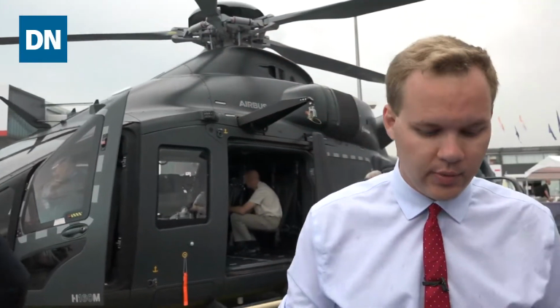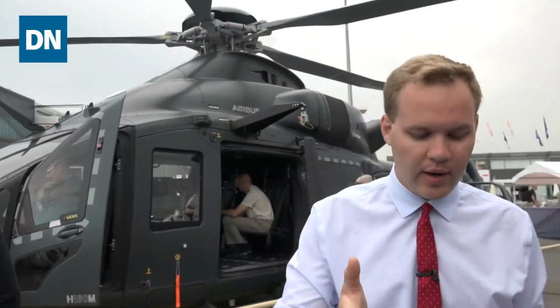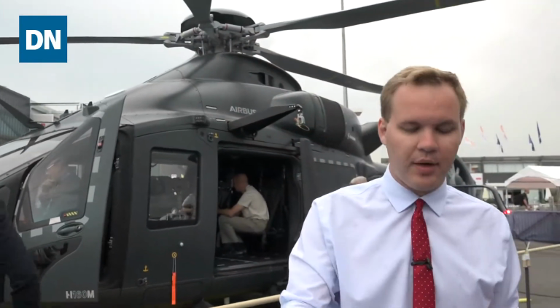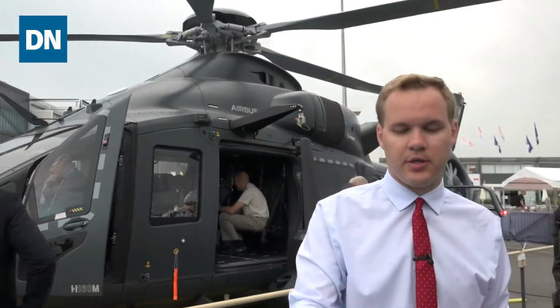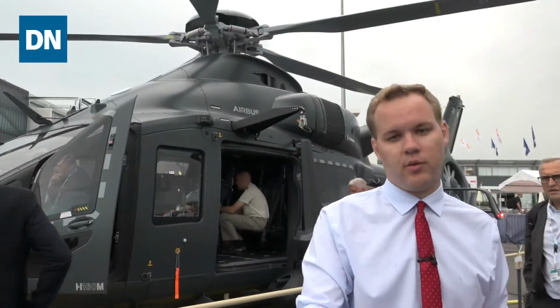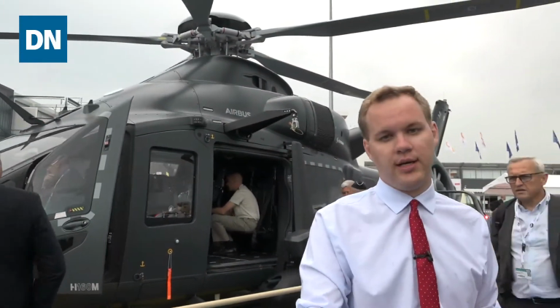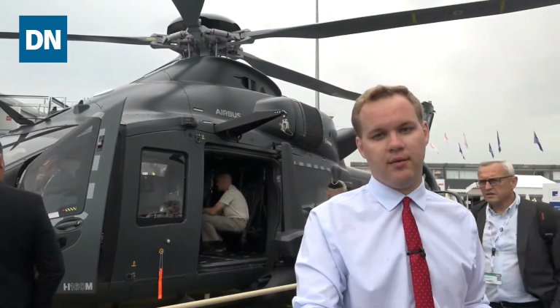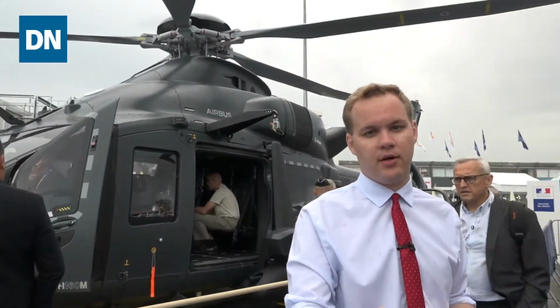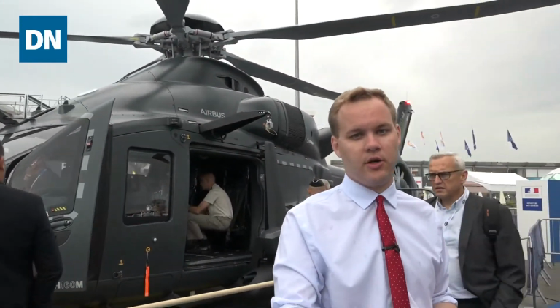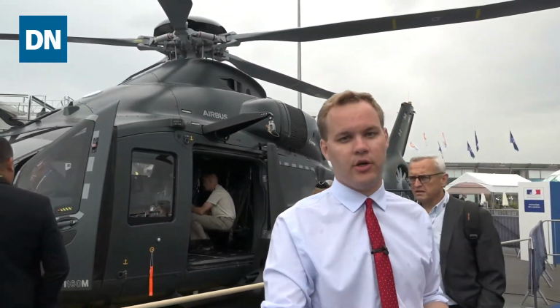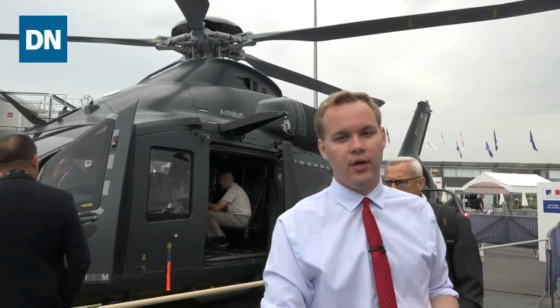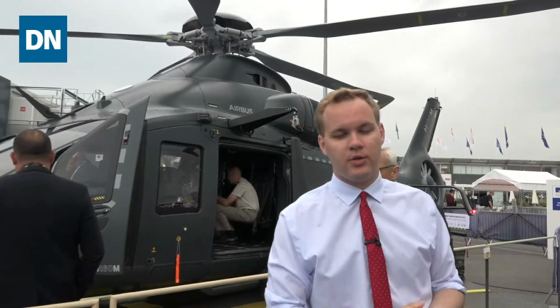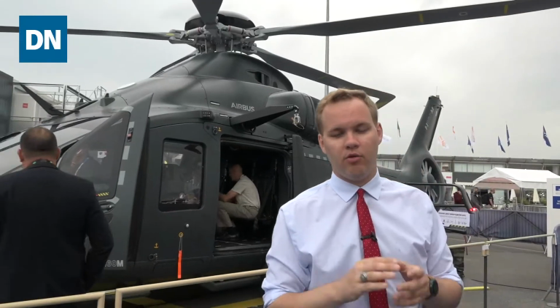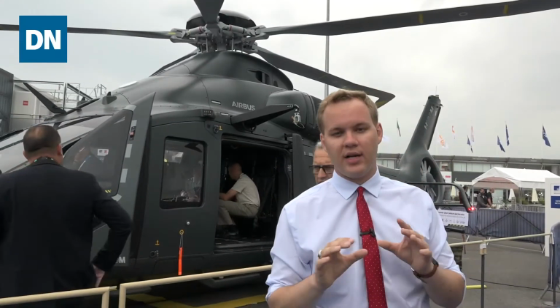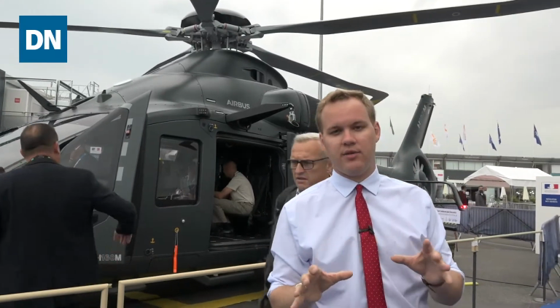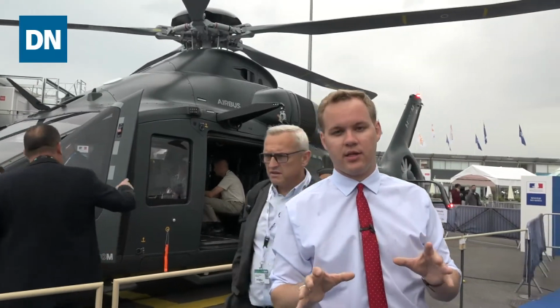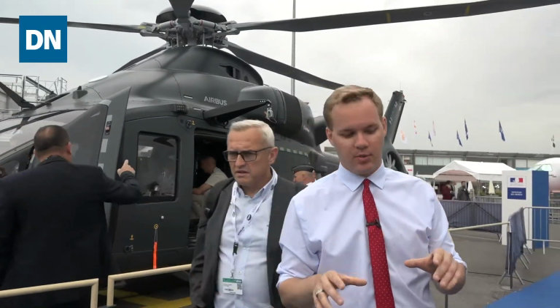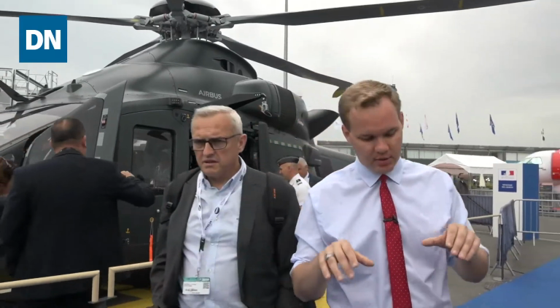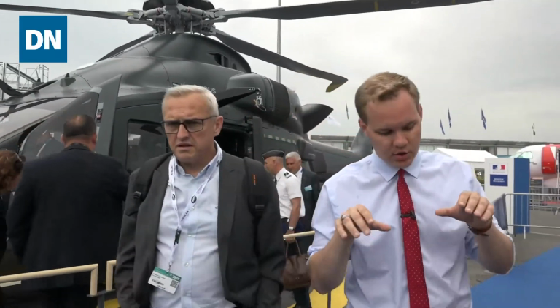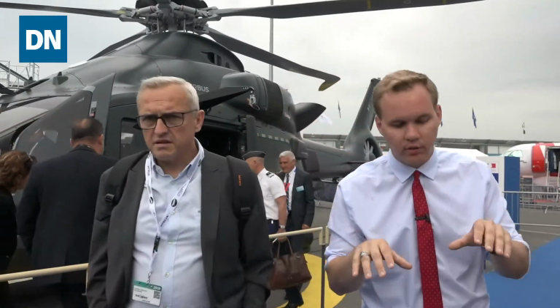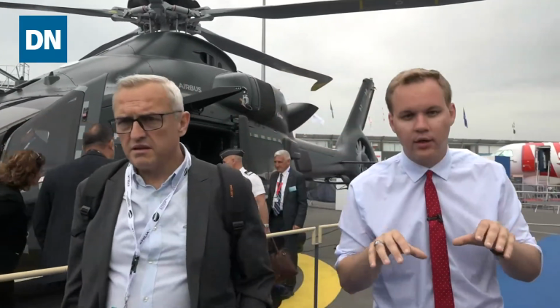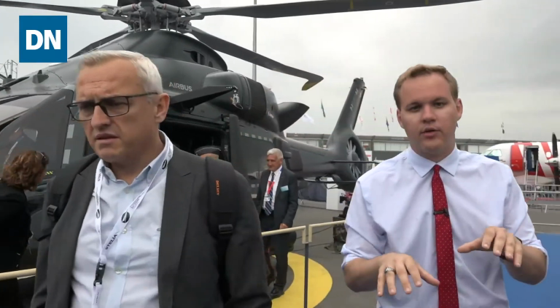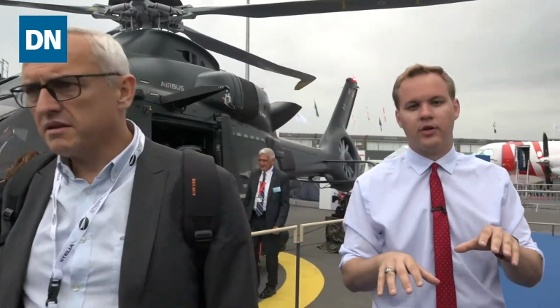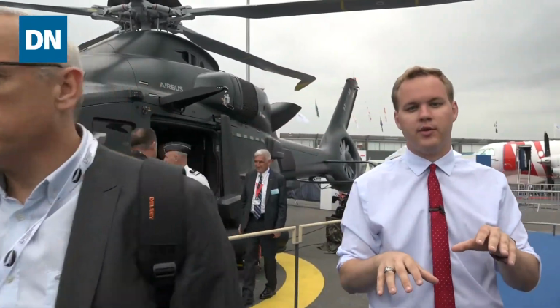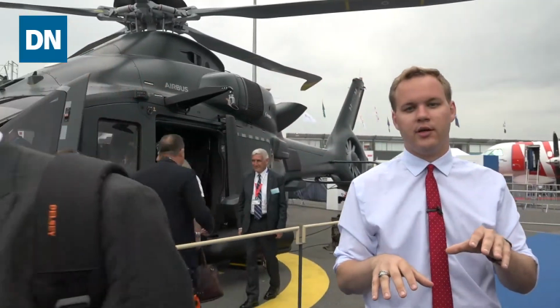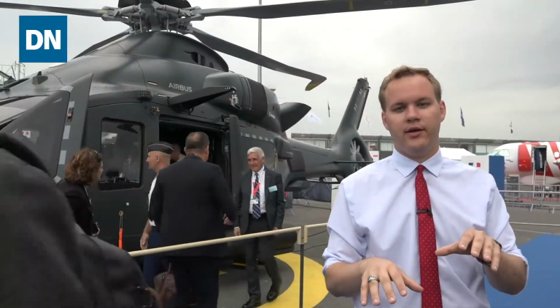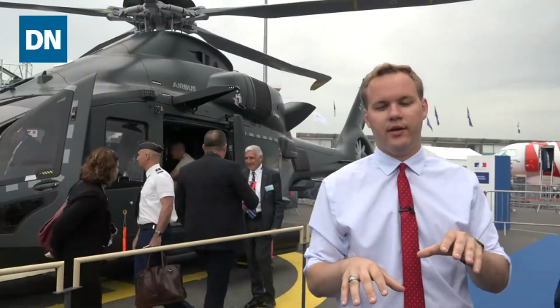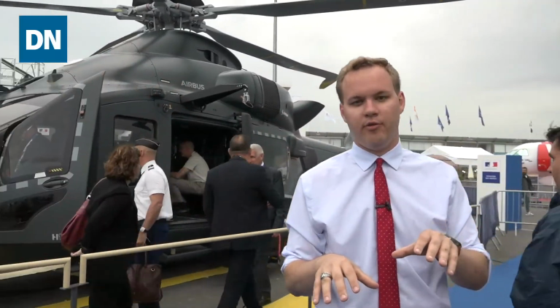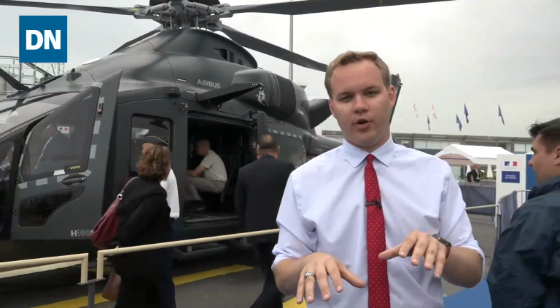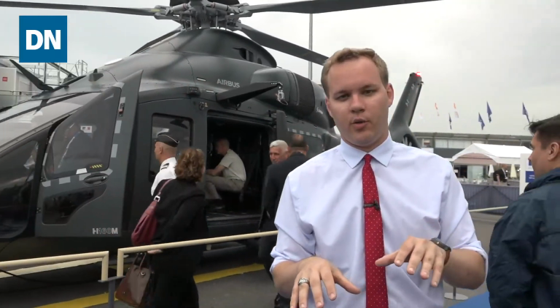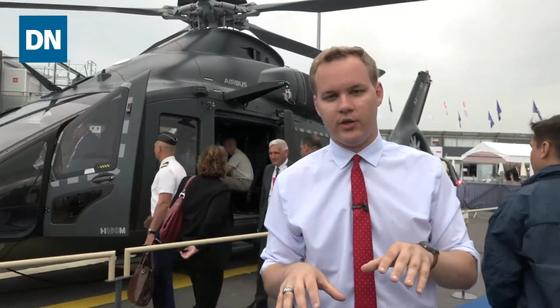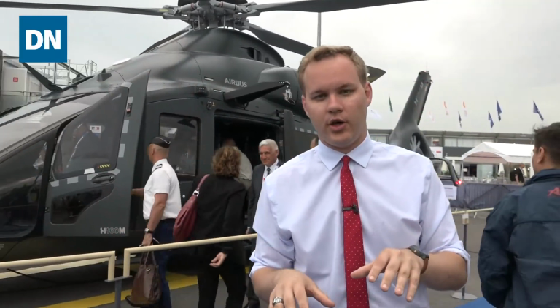As we wrap up this 2019 Paris Air Show, there's been lots of things on display, but certainly here for the French military, they've put on quite the show.